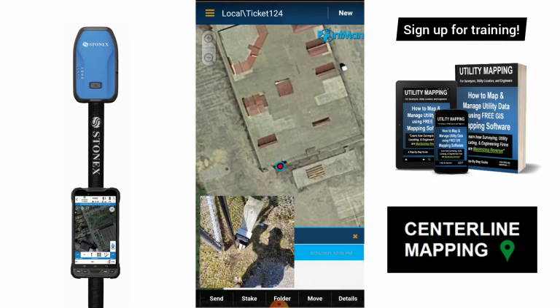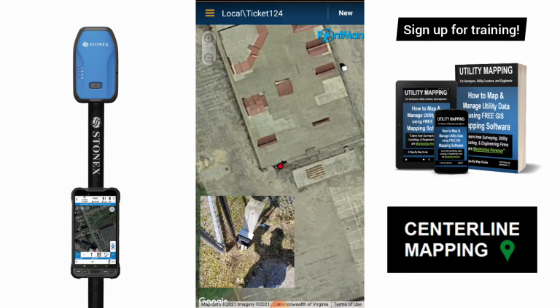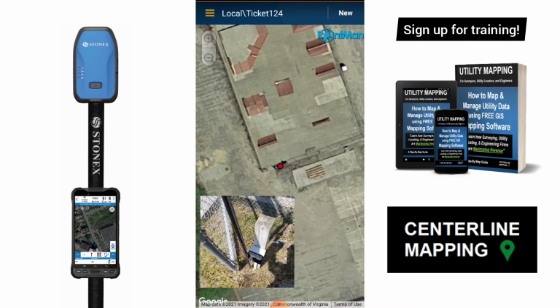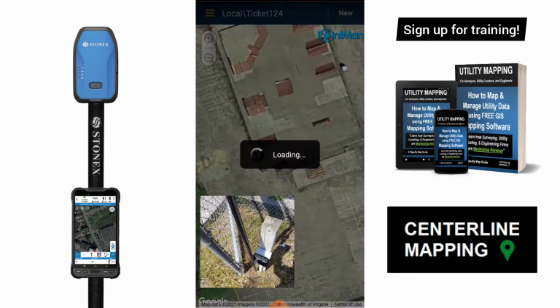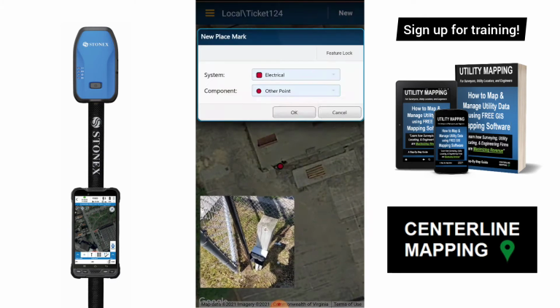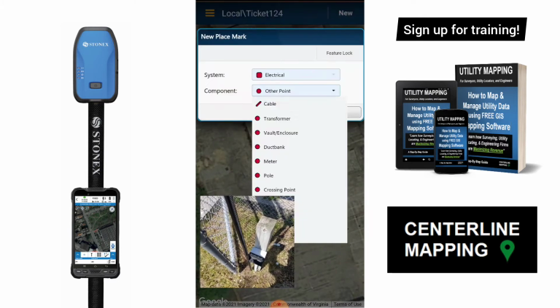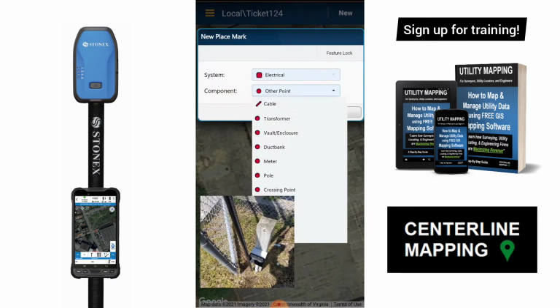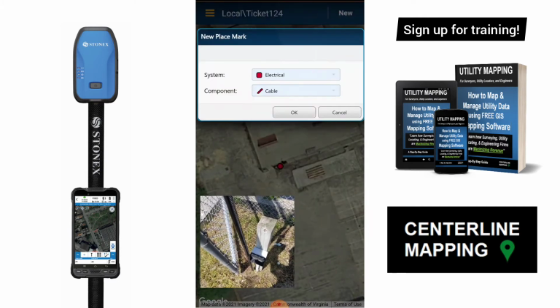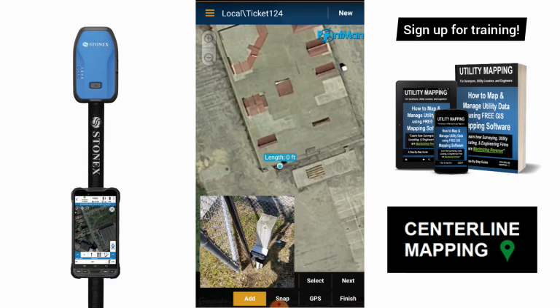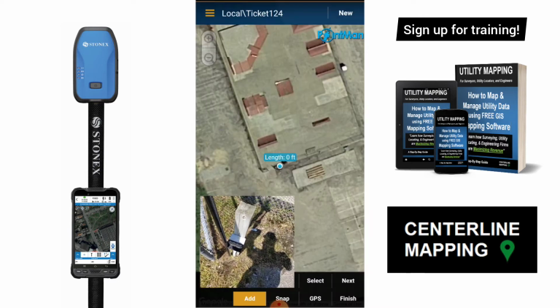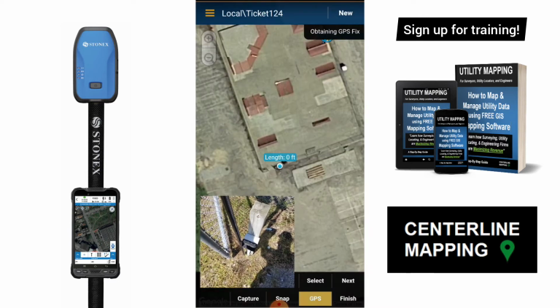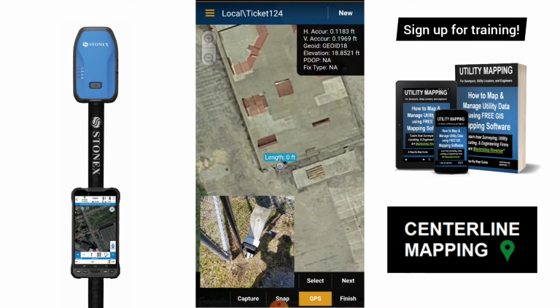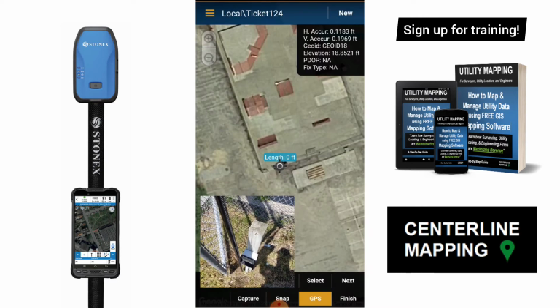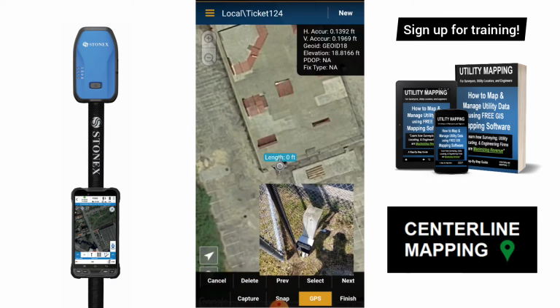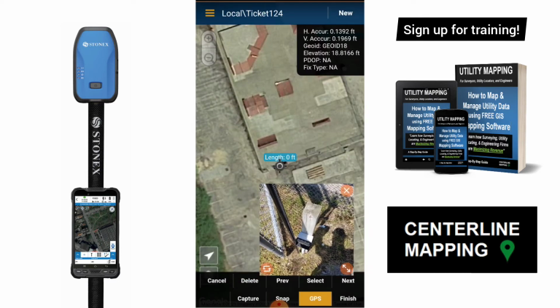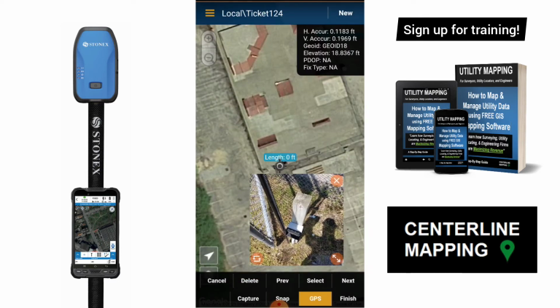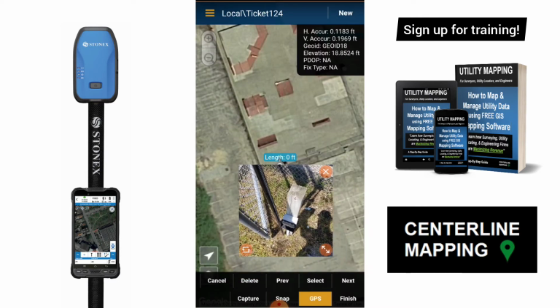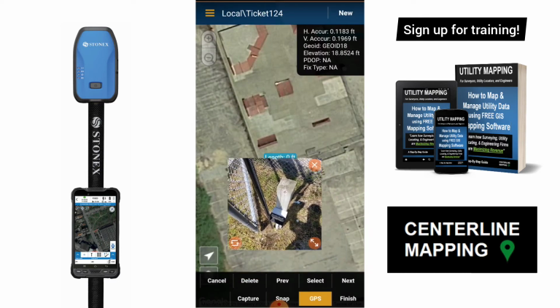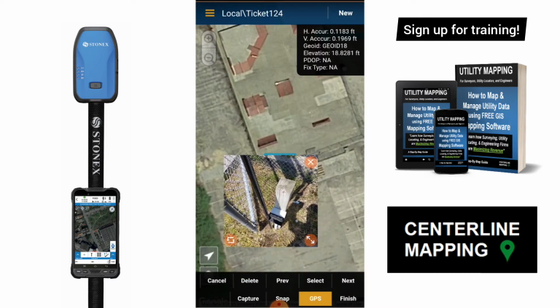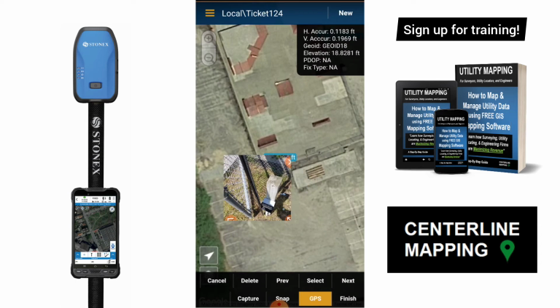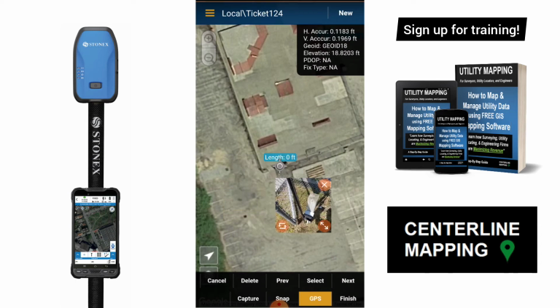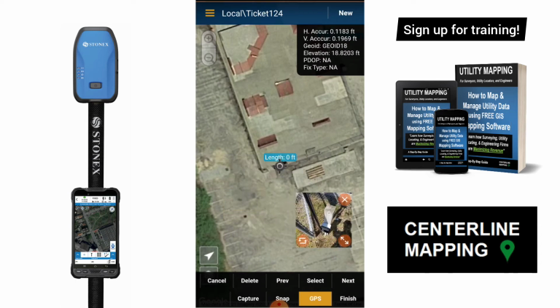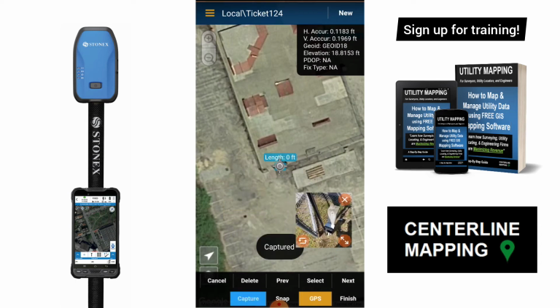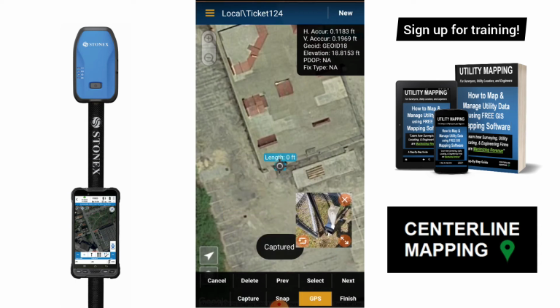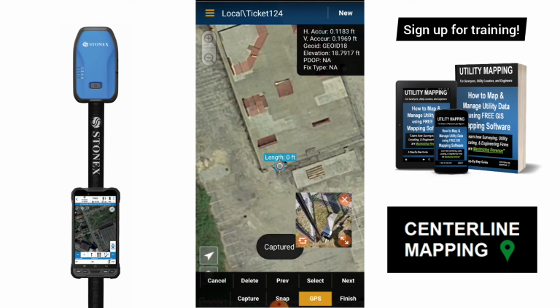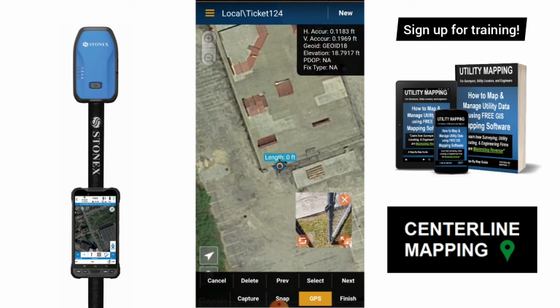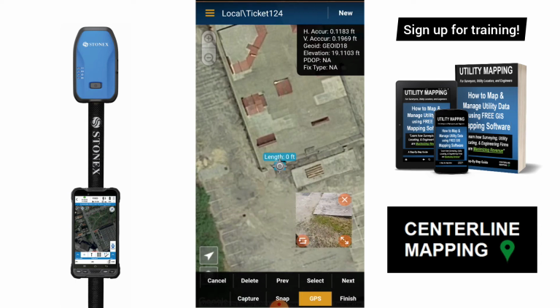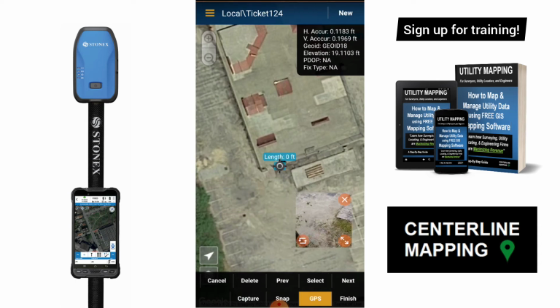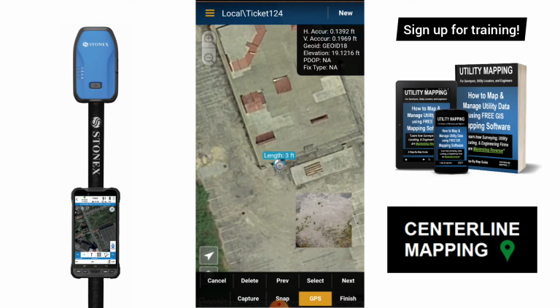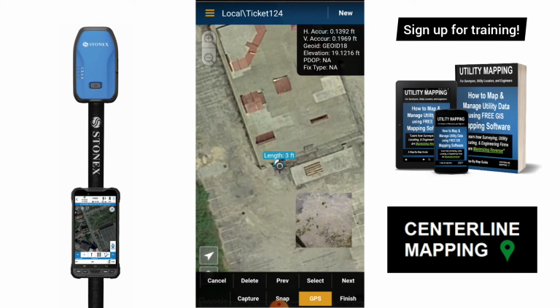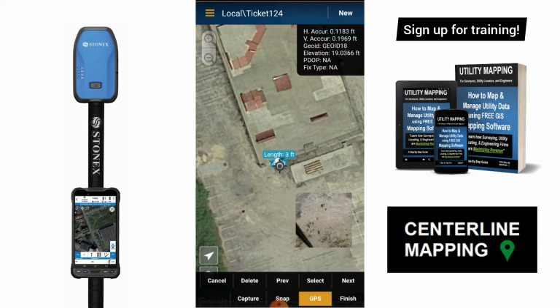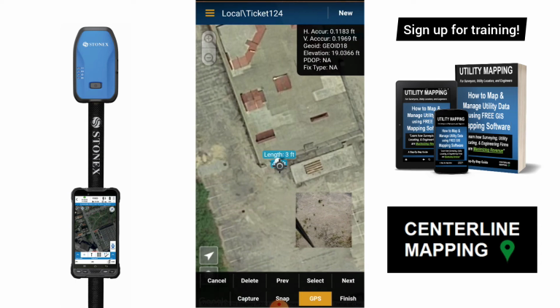Now I'm going to walk out the electrical conduit, so I'm going to choose Cable and I'm going to capture the first point. I'm going to tap Capture, and now I'm just going to walk this conduit out where I marked it.